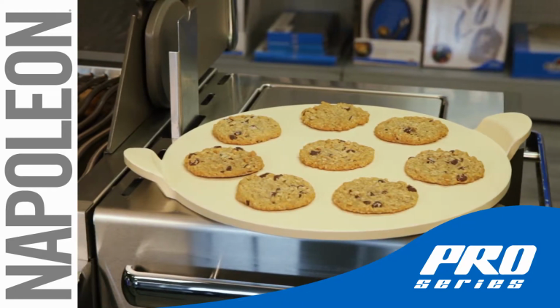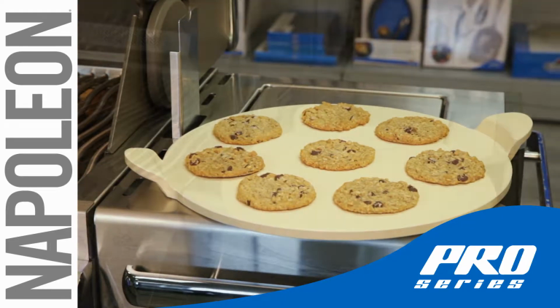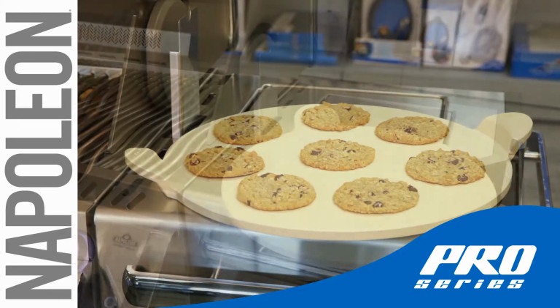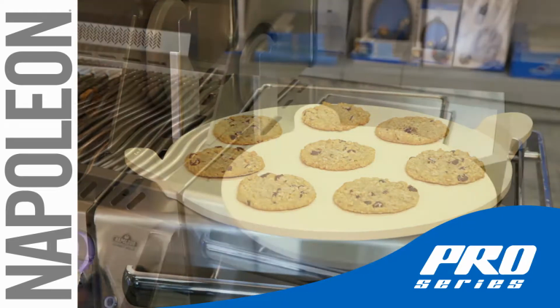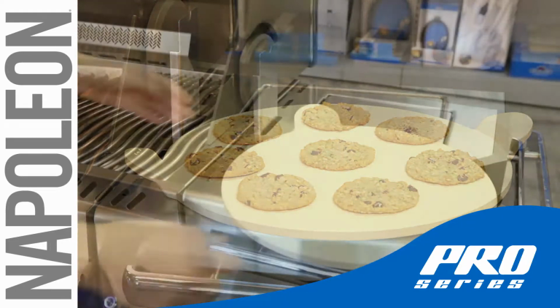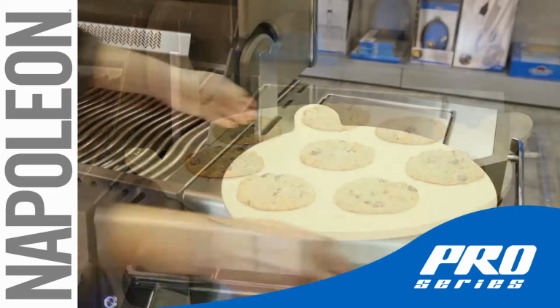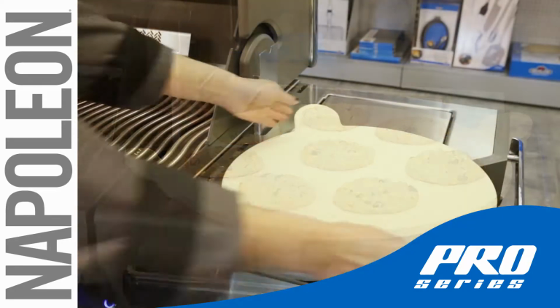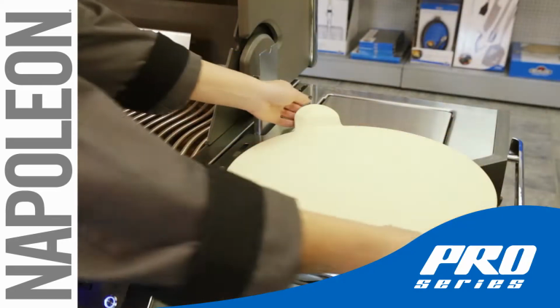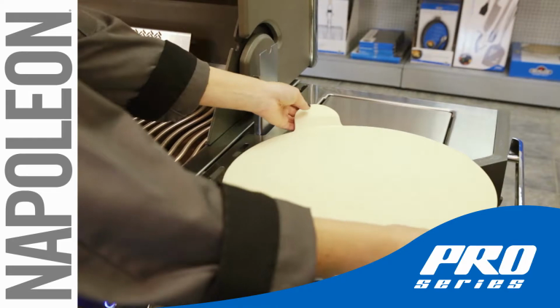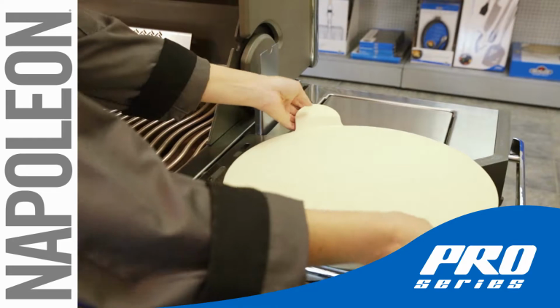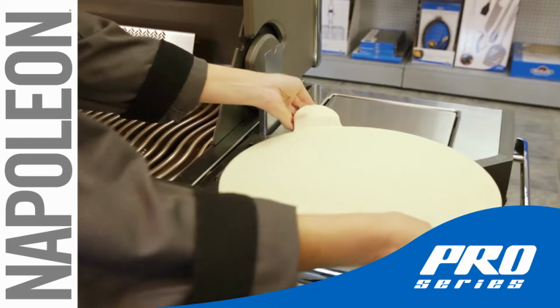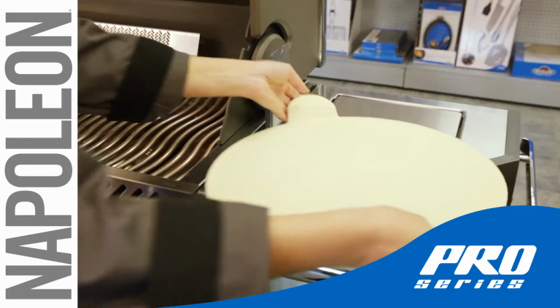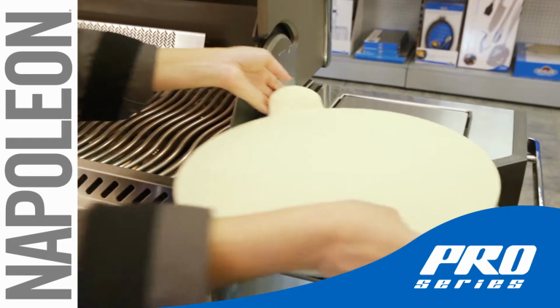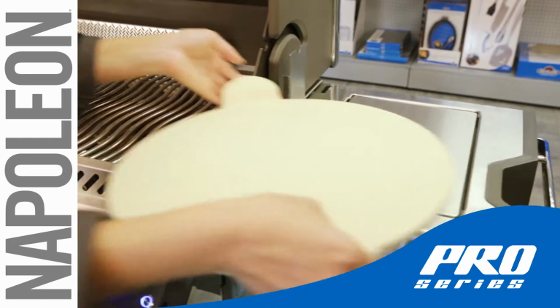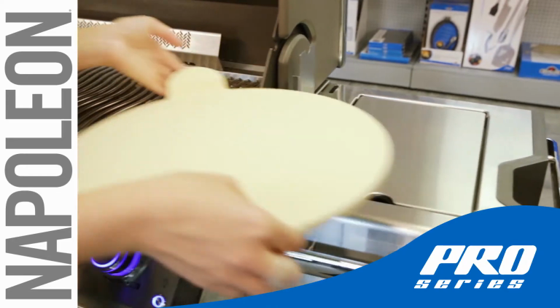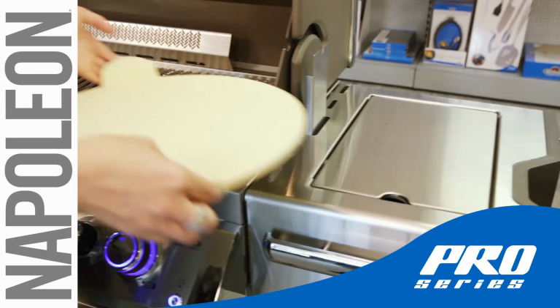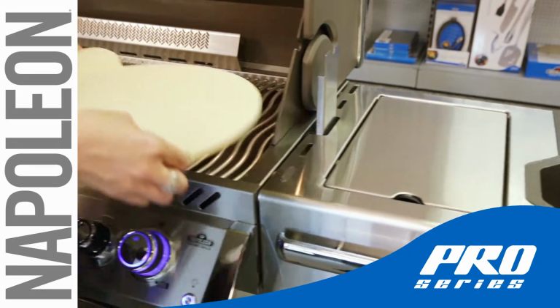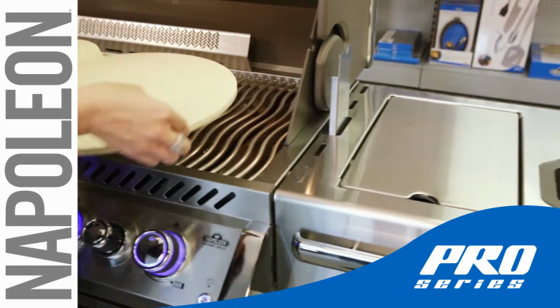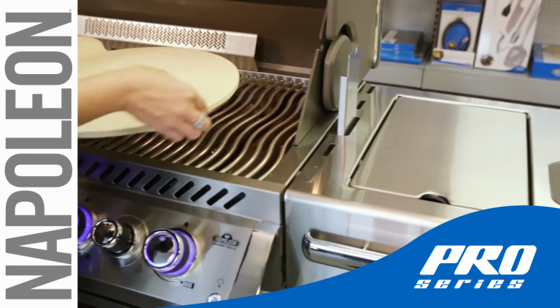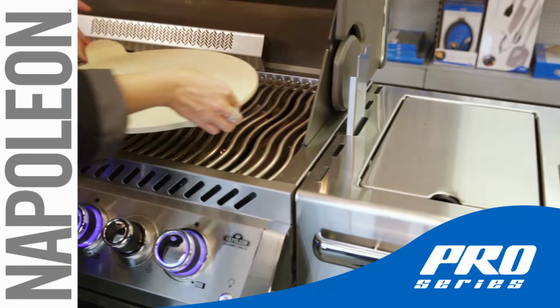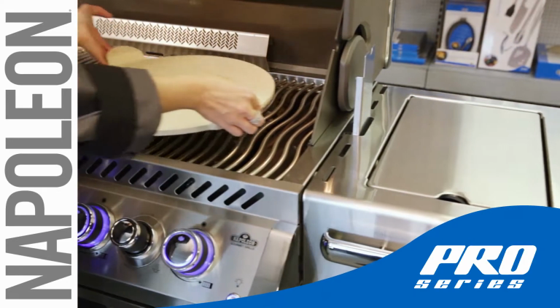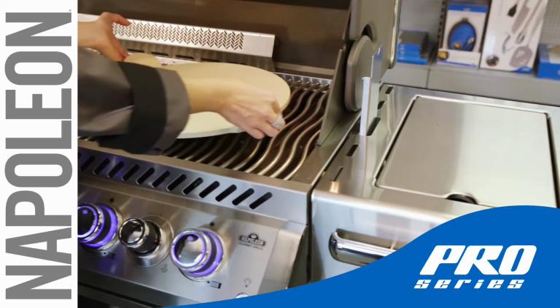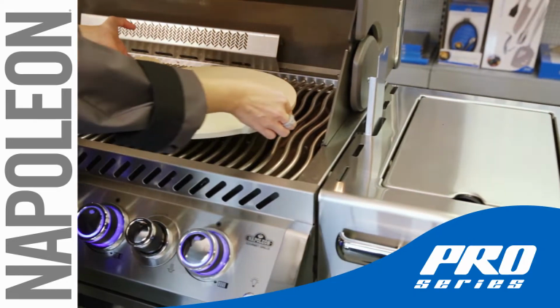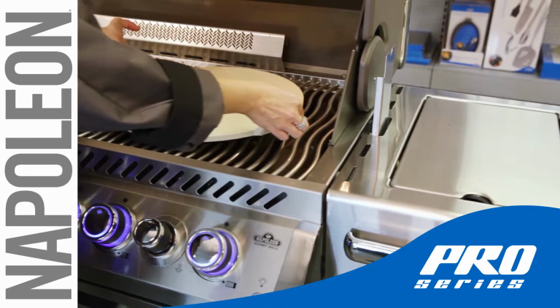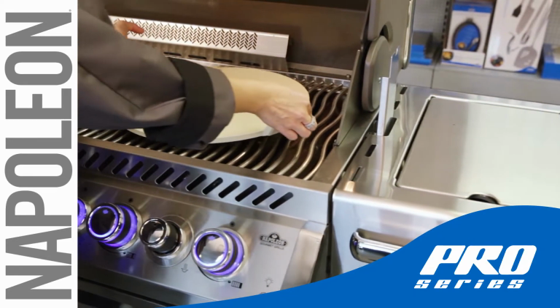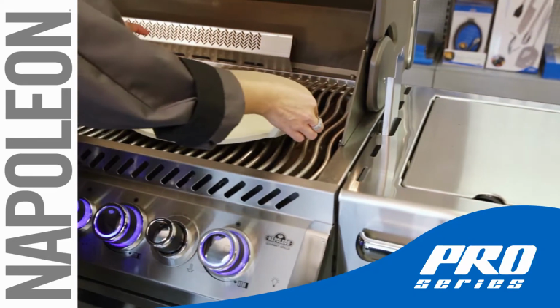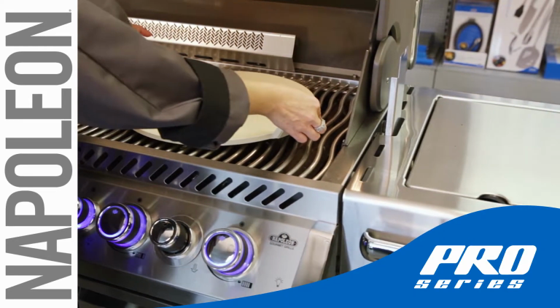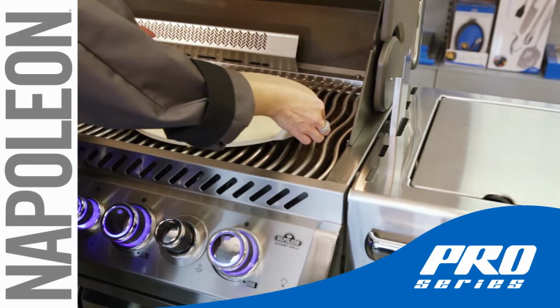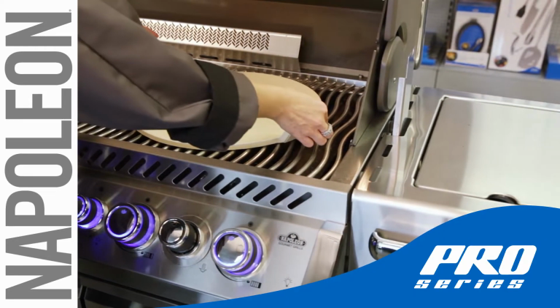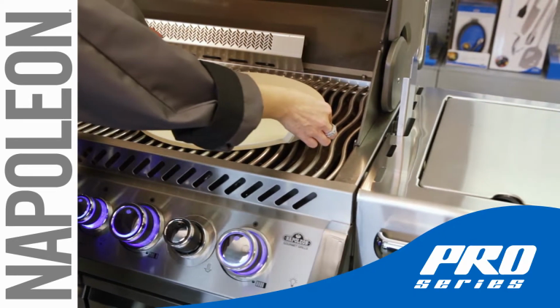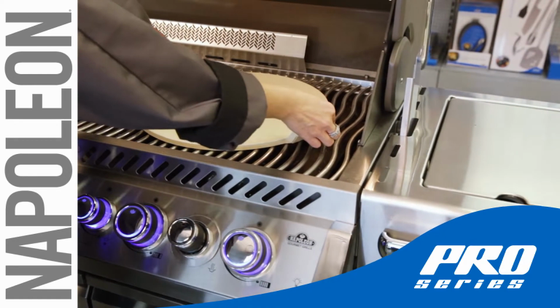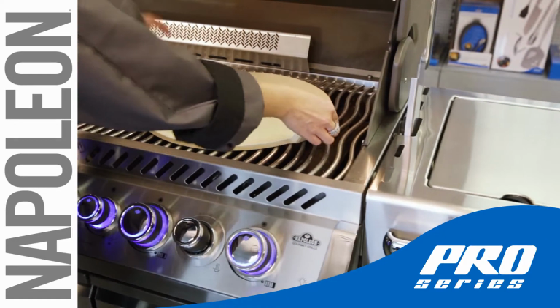It can also be used indoors. For the best performance, preheat the Pro Pizza Stone.